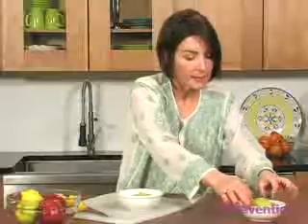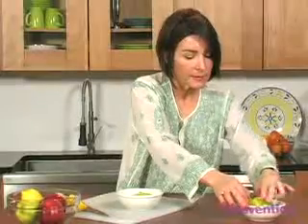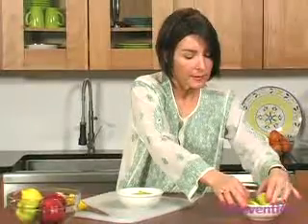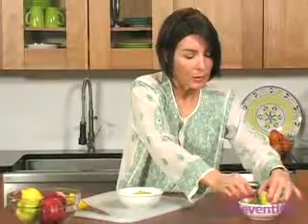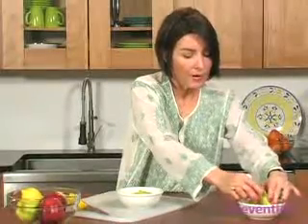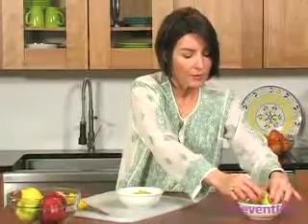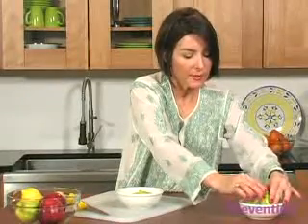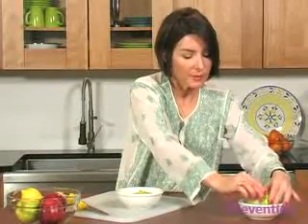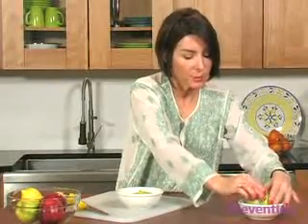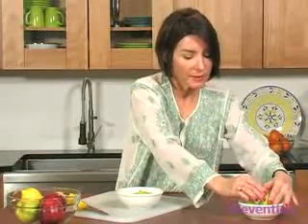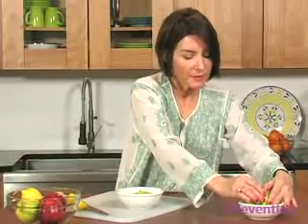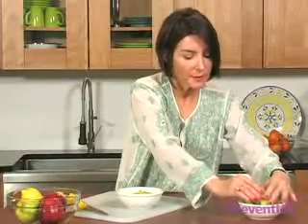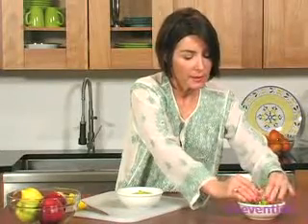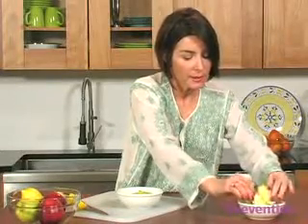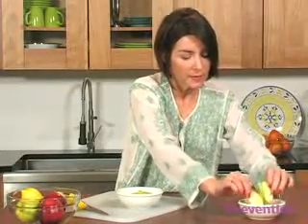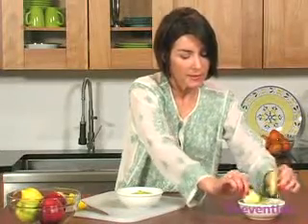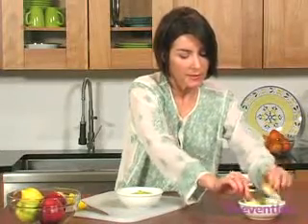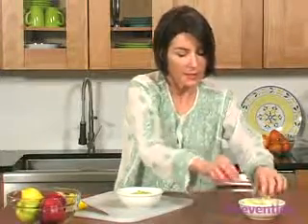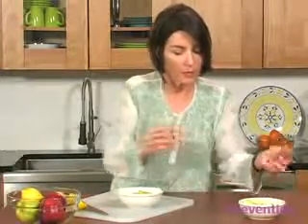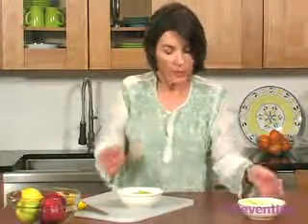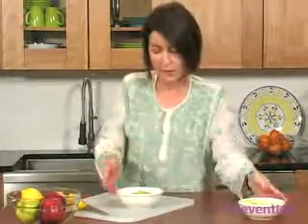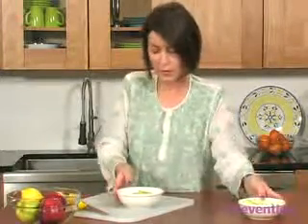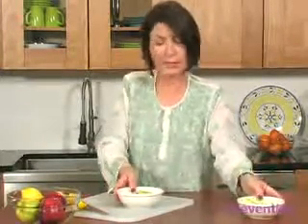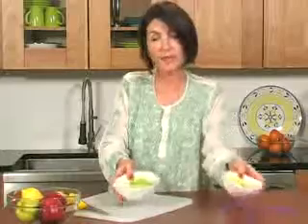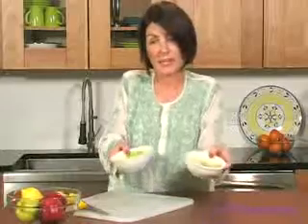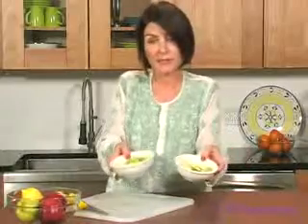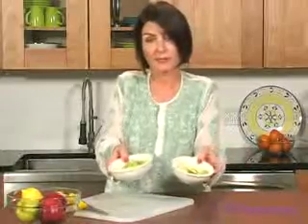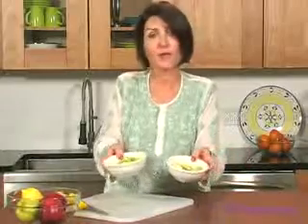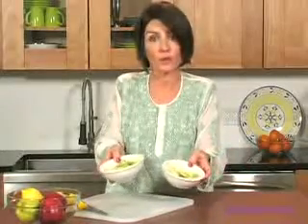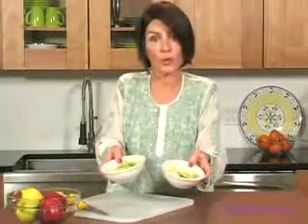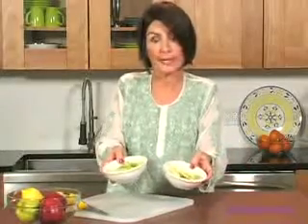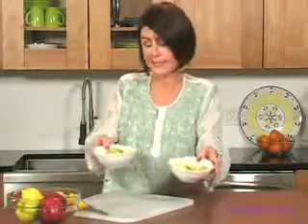This bowl of apple slices will be left just as they are without lemon juice, and I'm going to set these aside for four days.